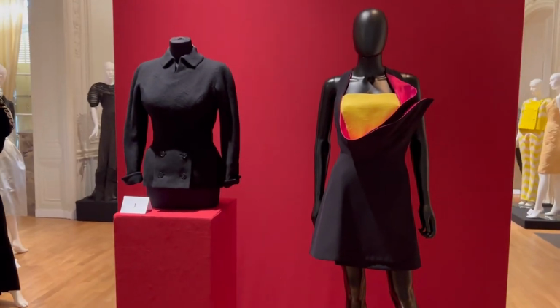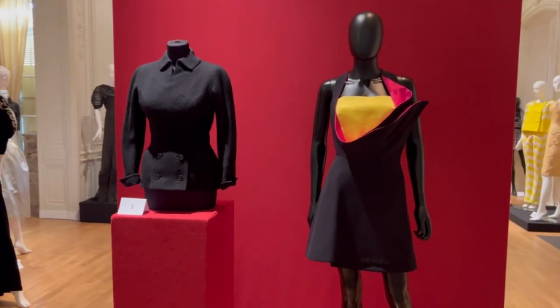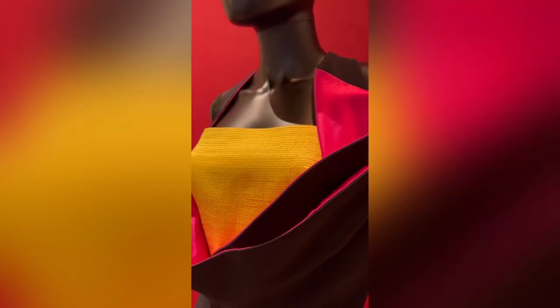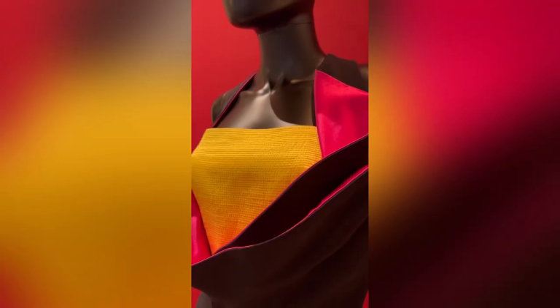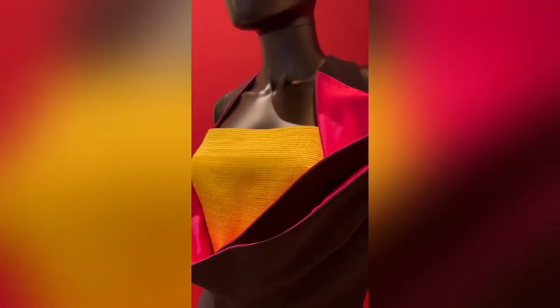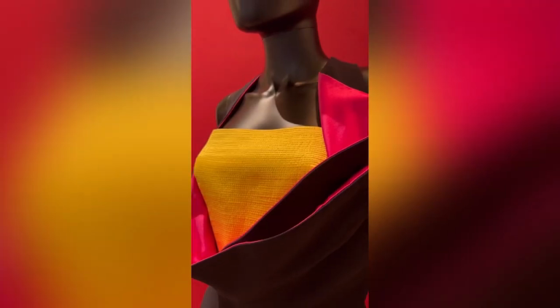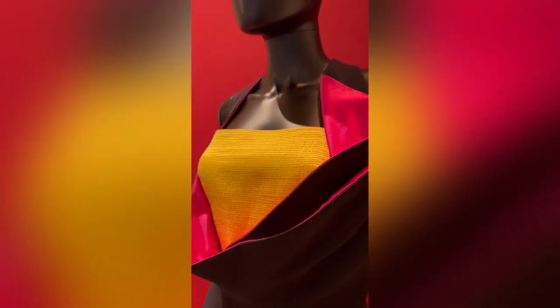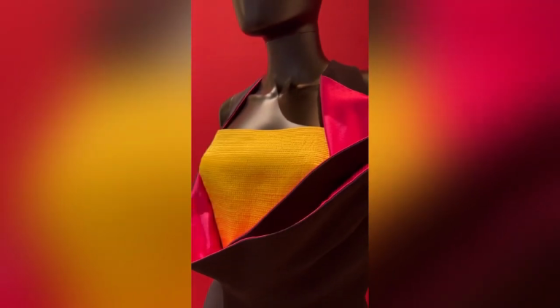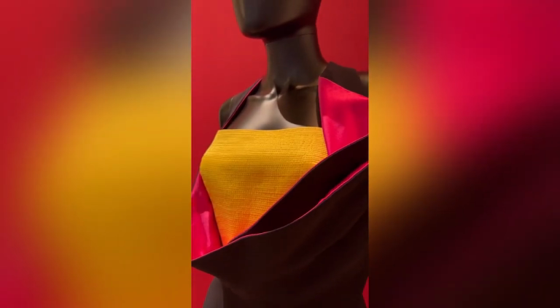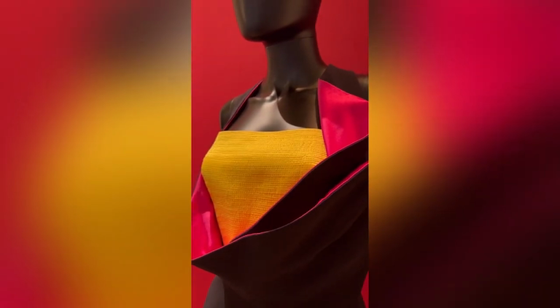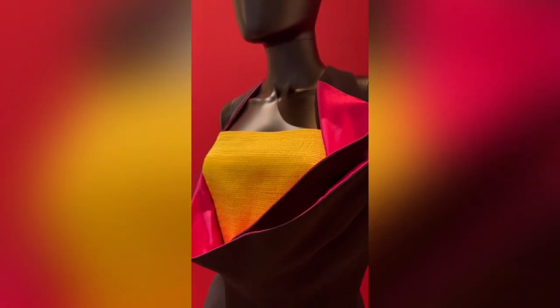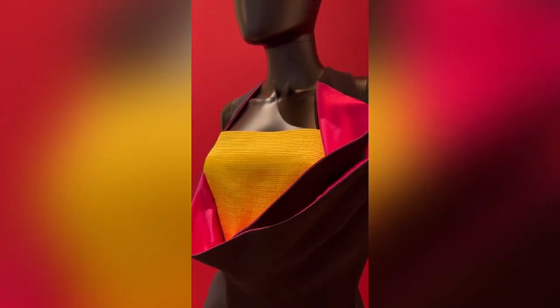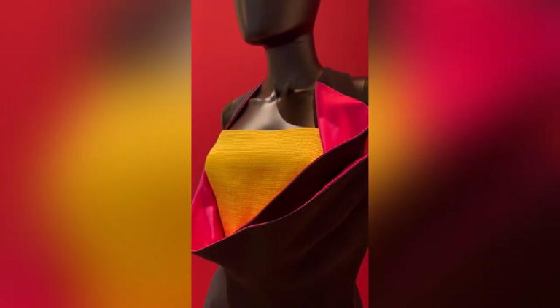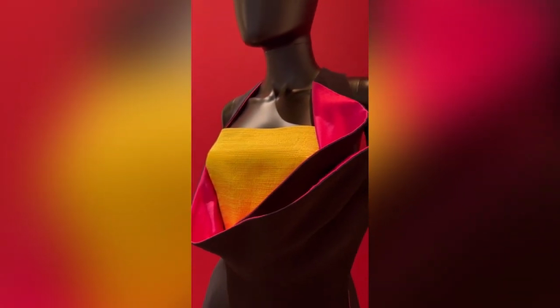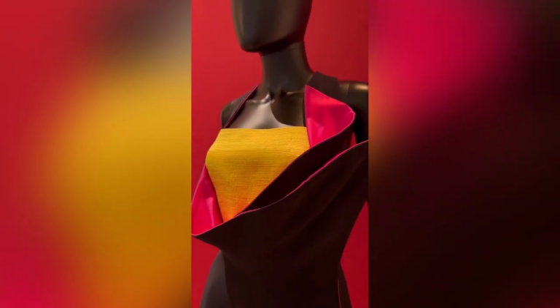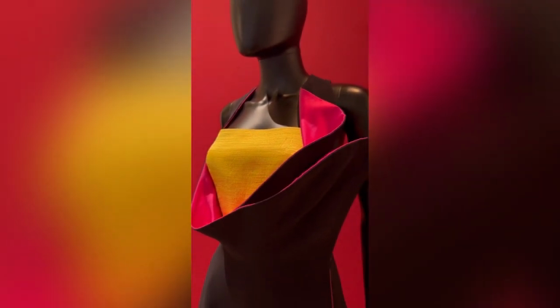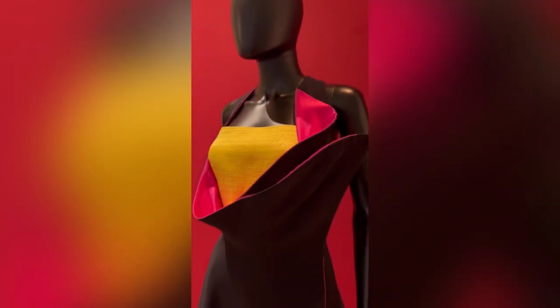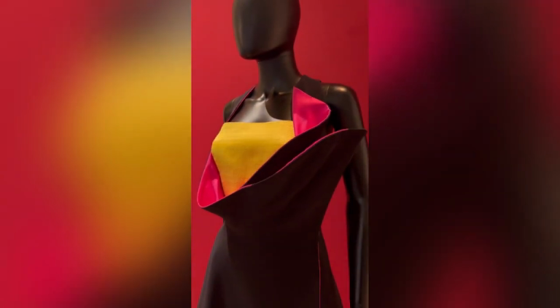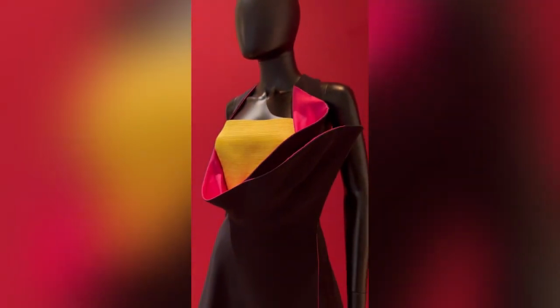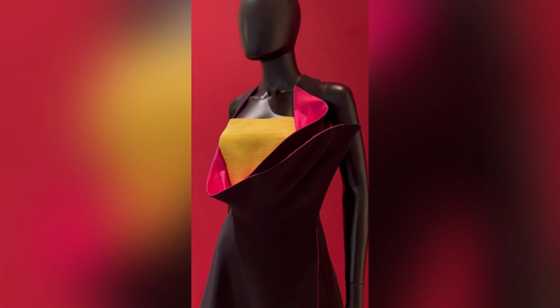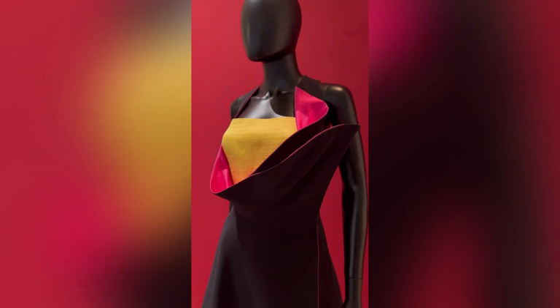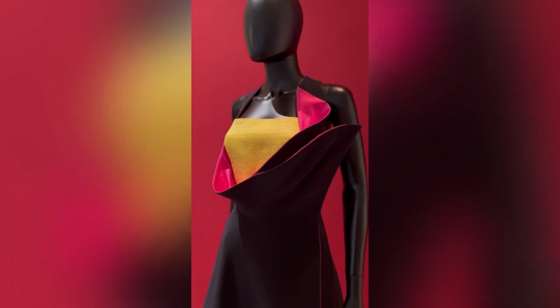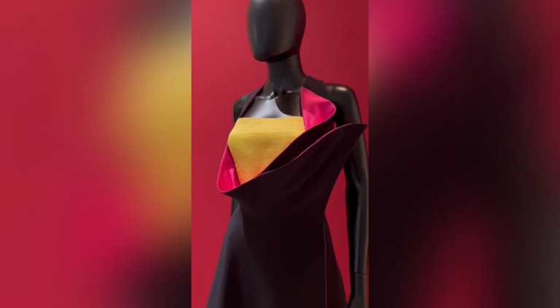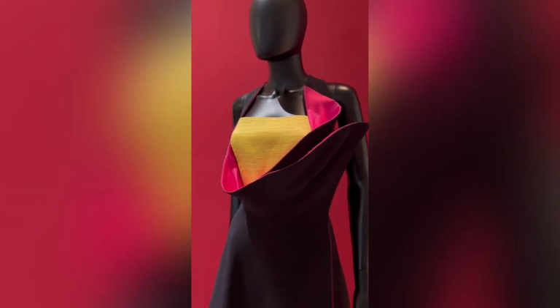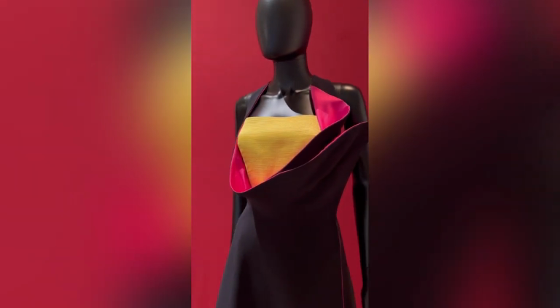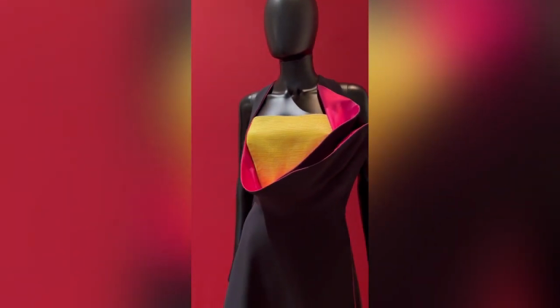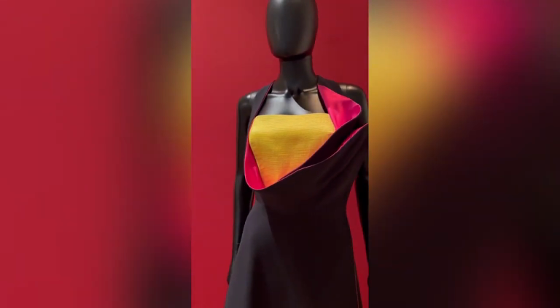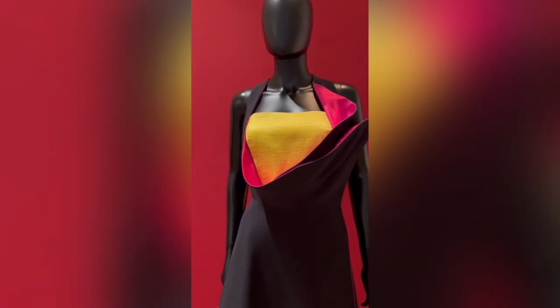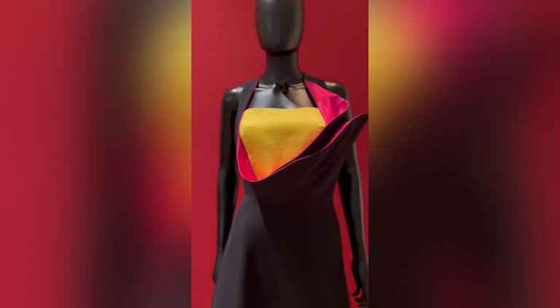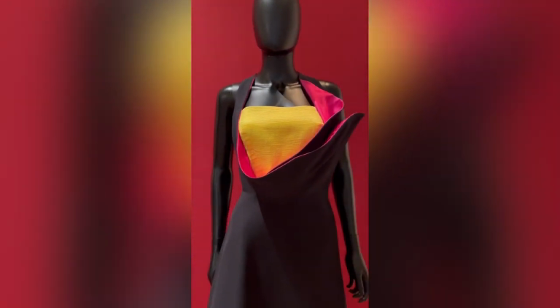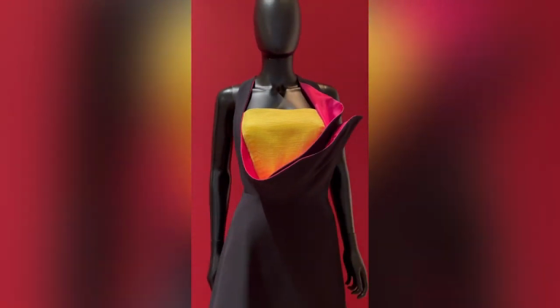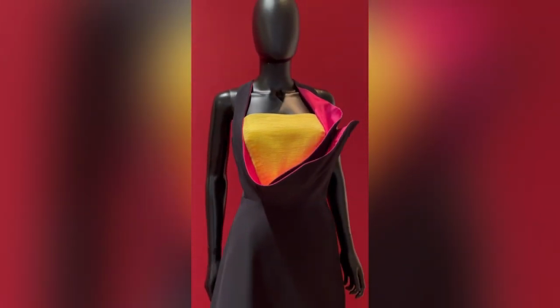This dress is from Gianni Versace Couture and this is from 1992.